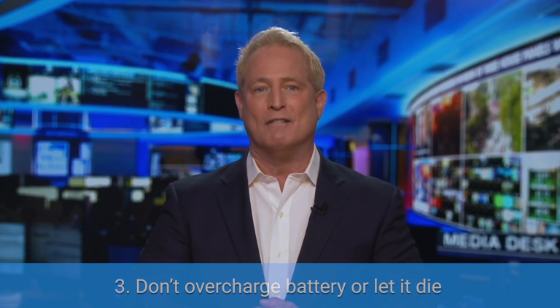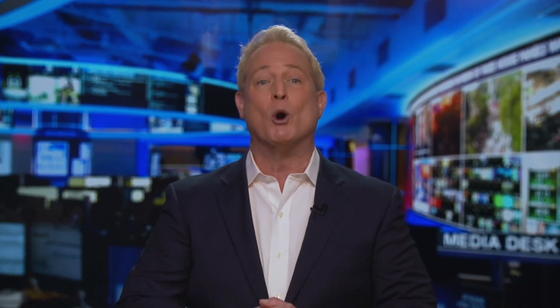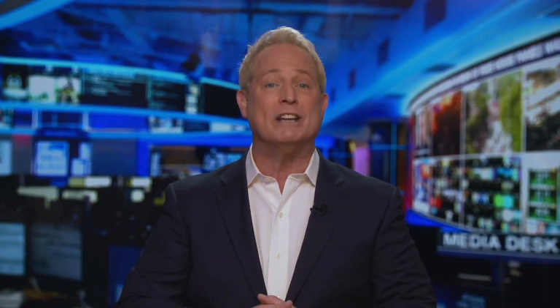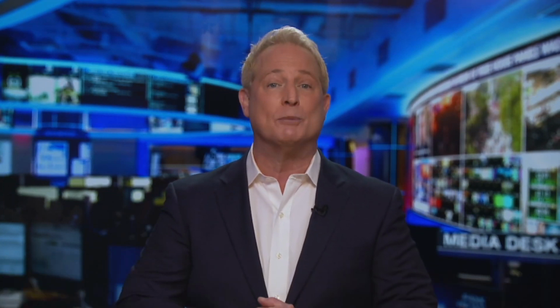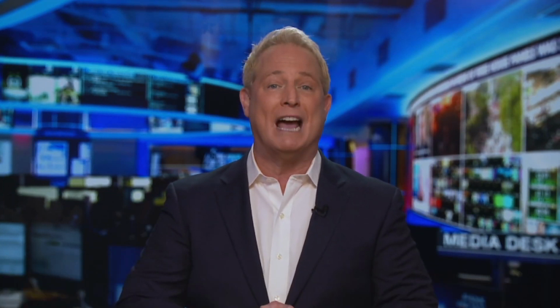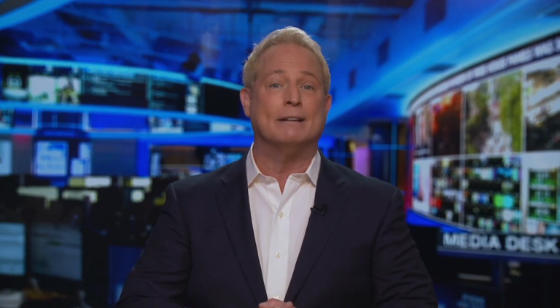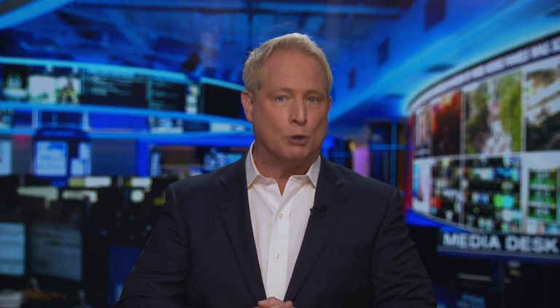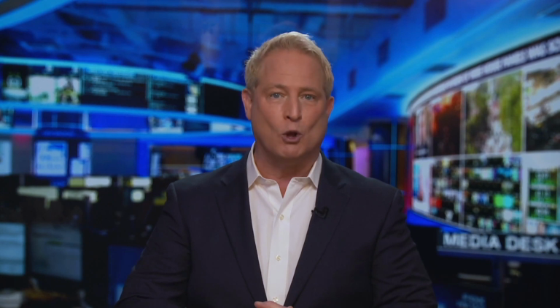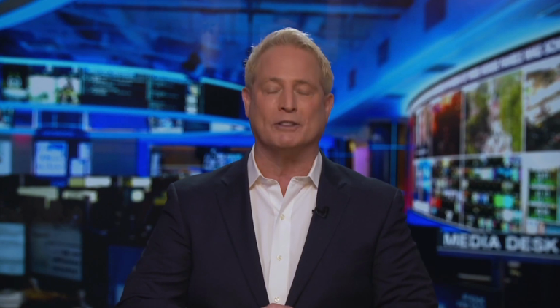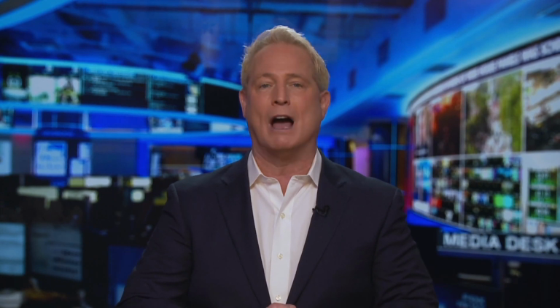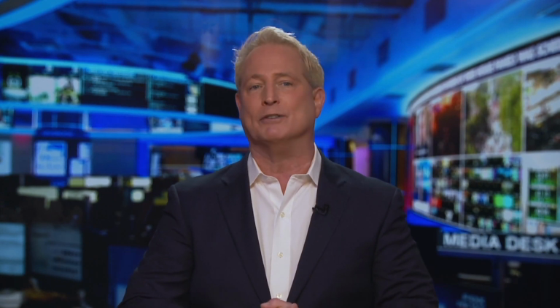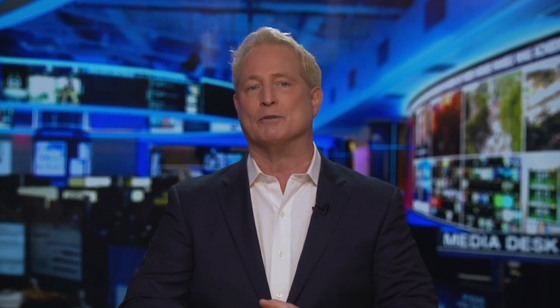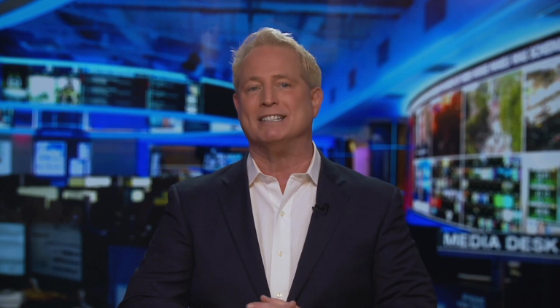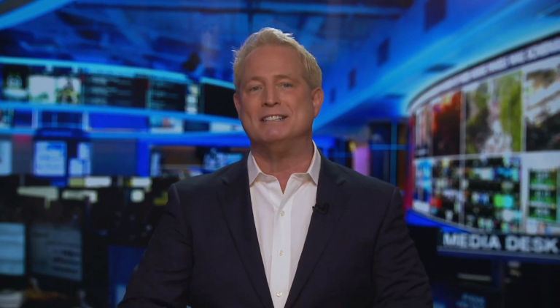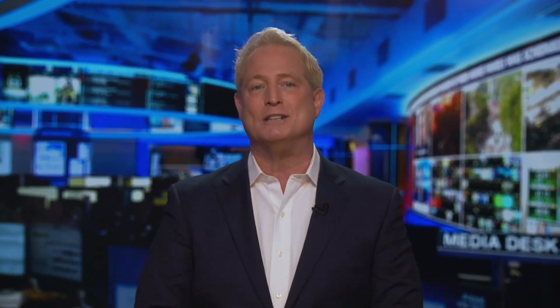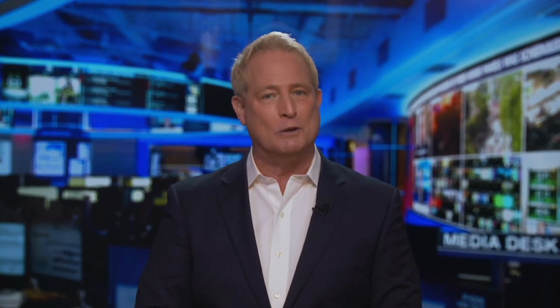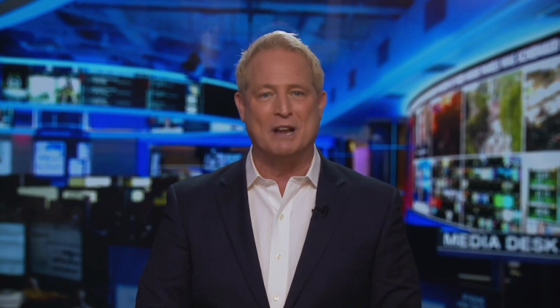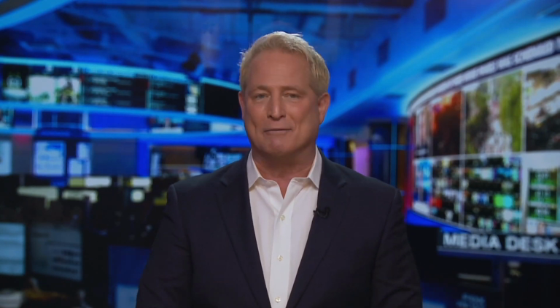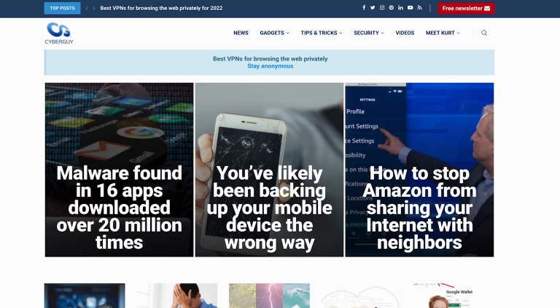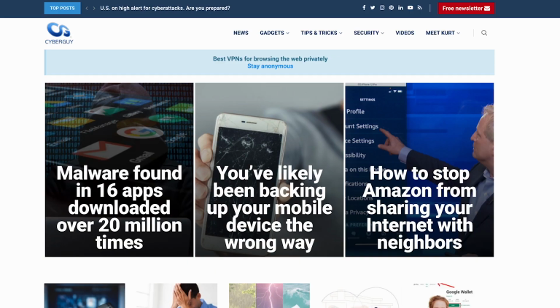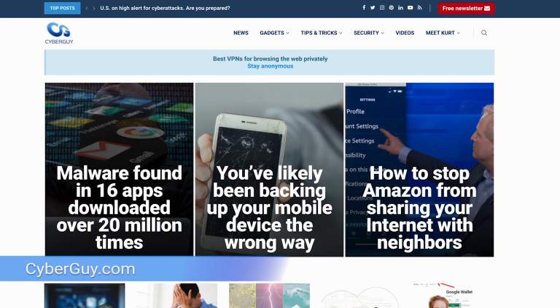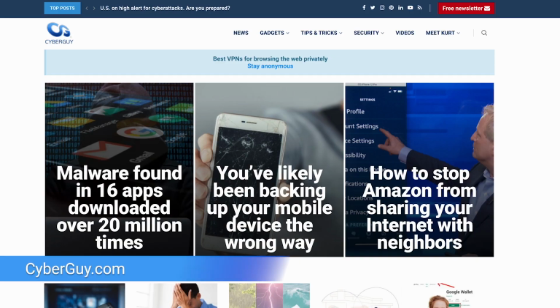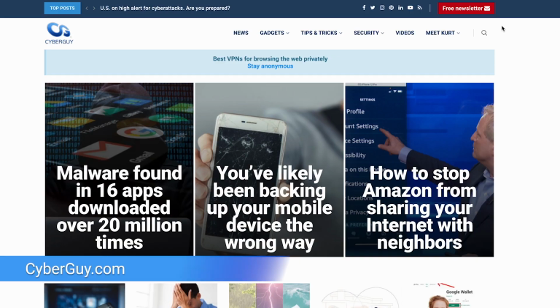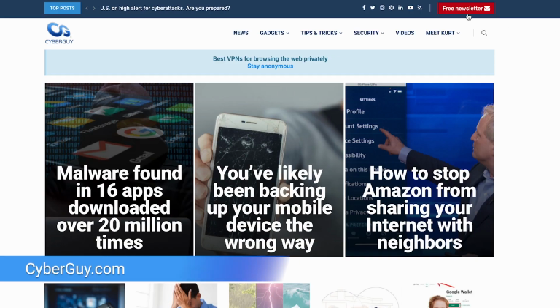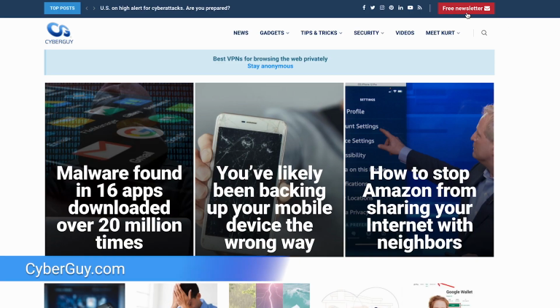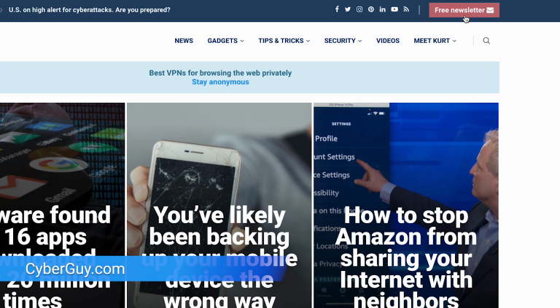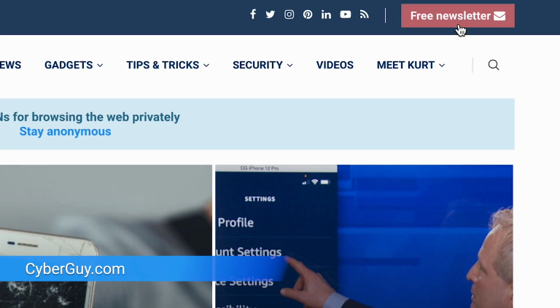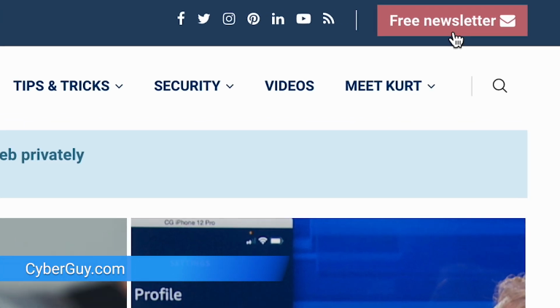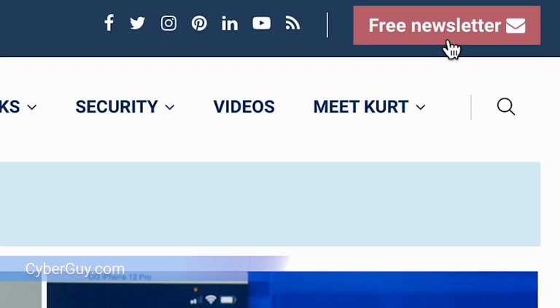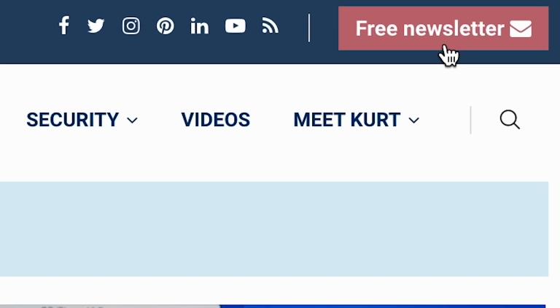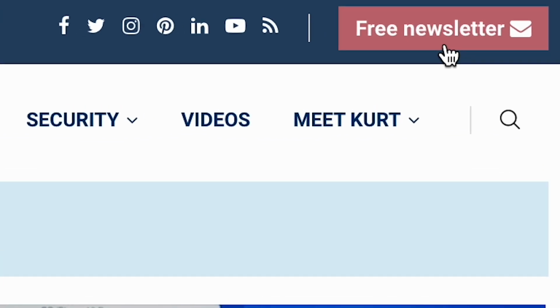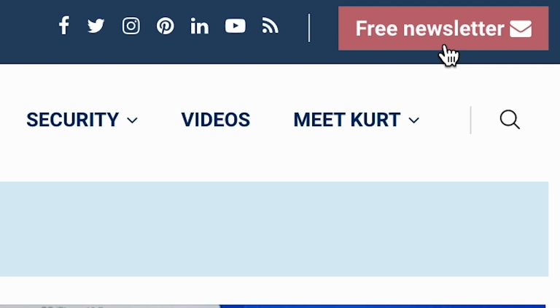For more ways to protect and prolong the life of your devices you use every day, head to cyberguy.com and sign up for my free newsletter.